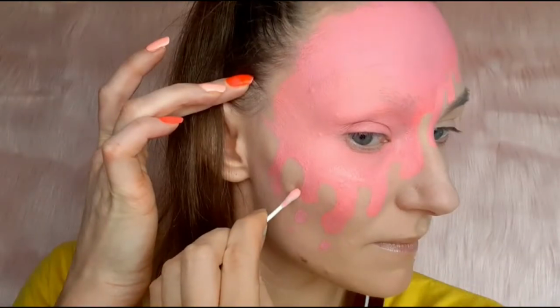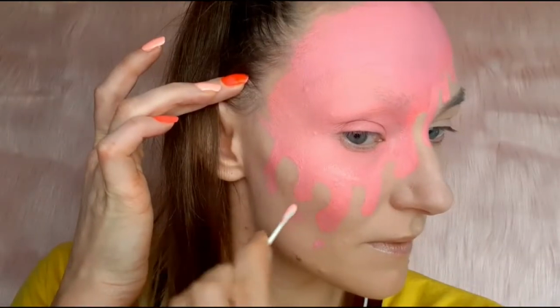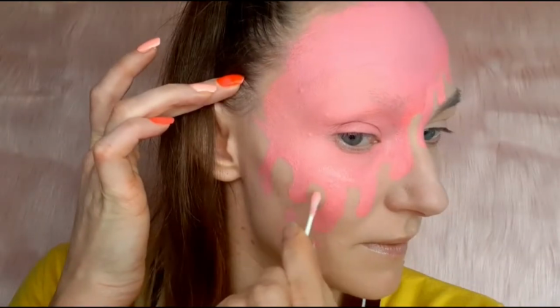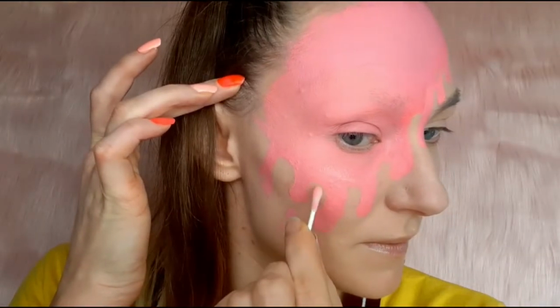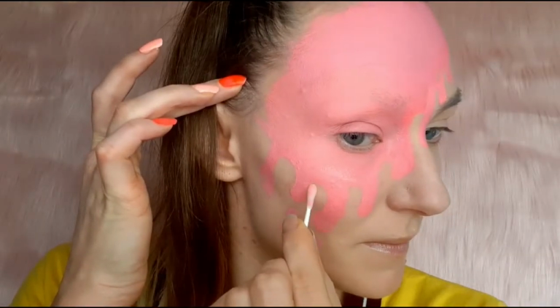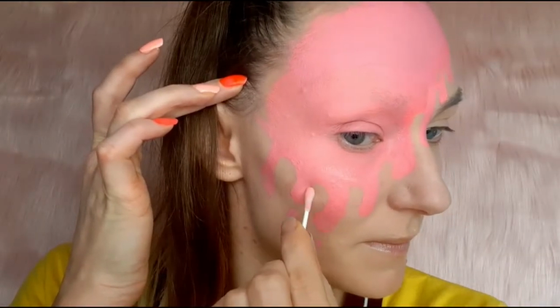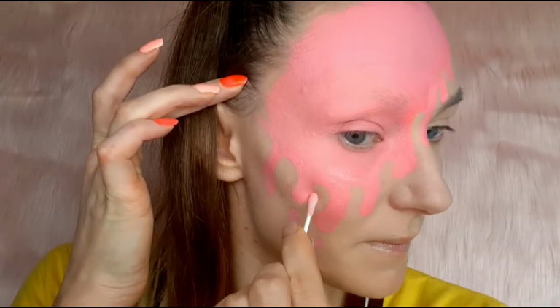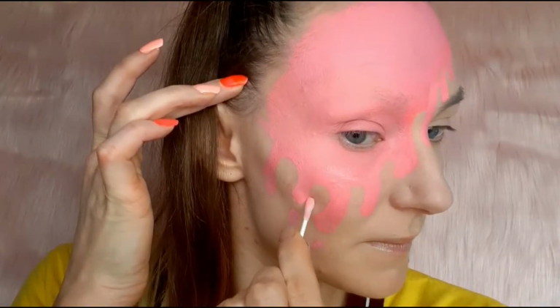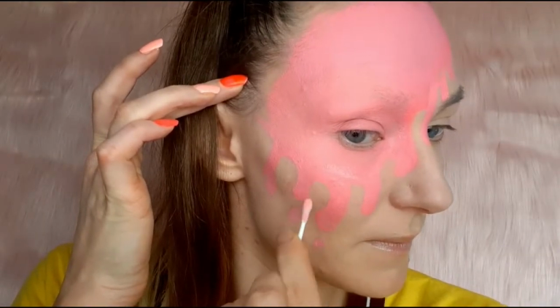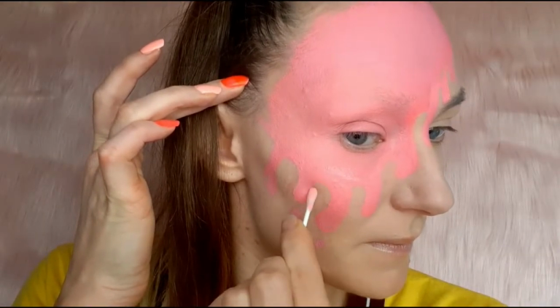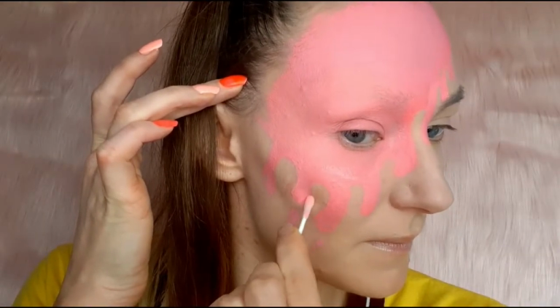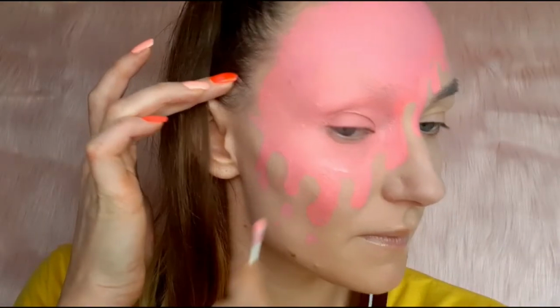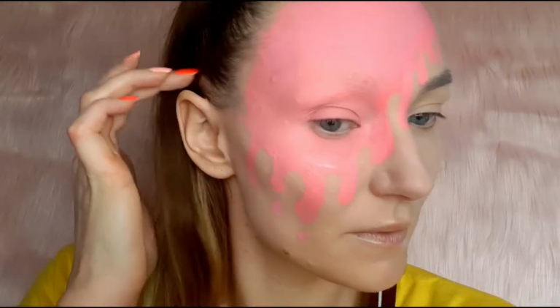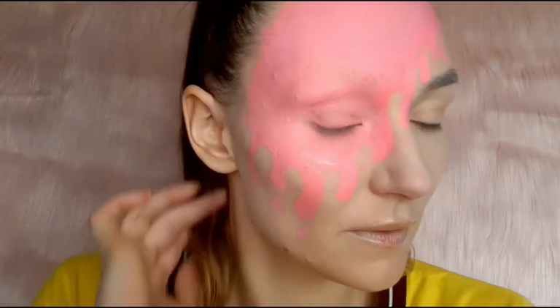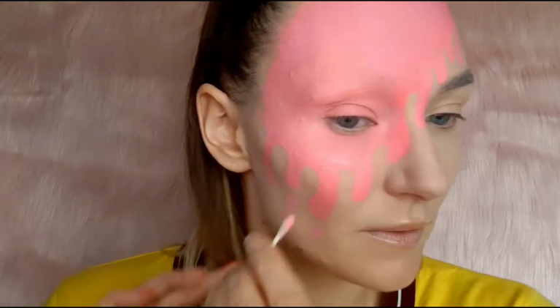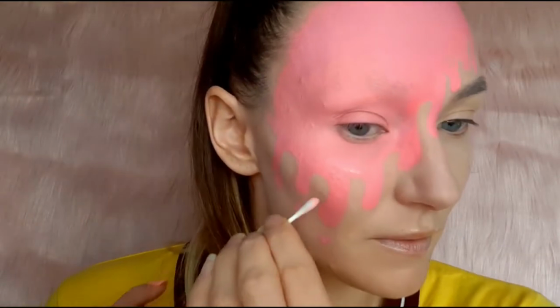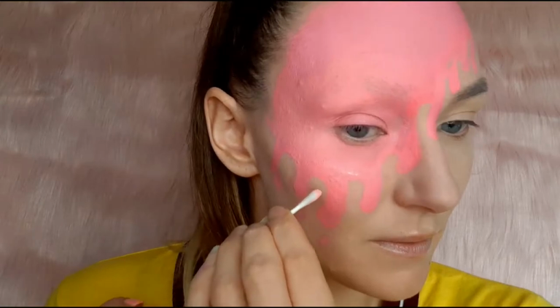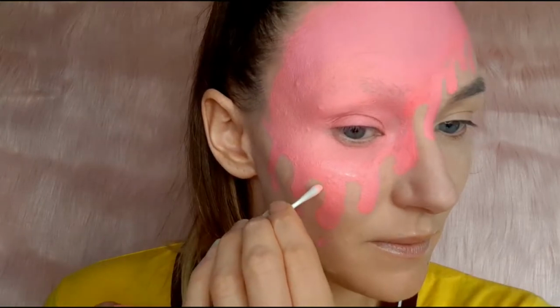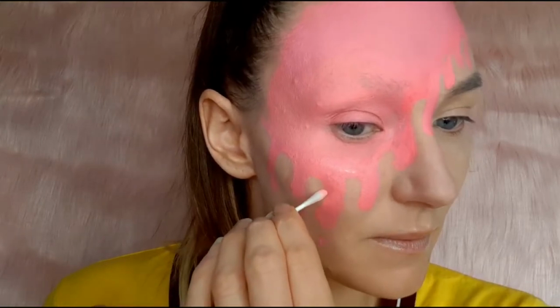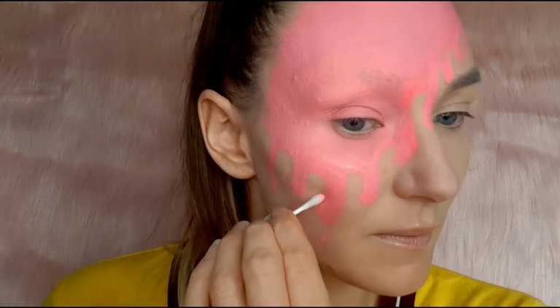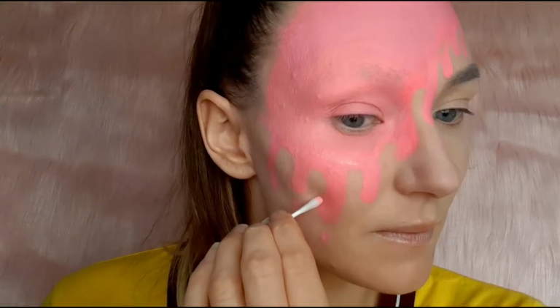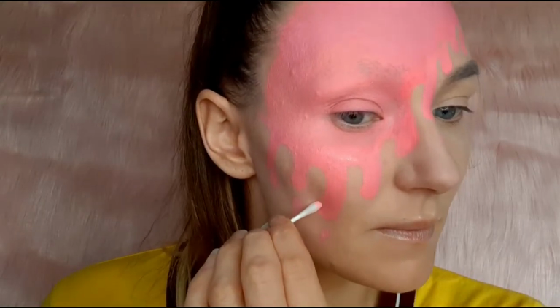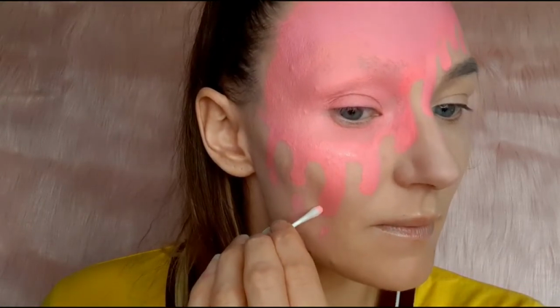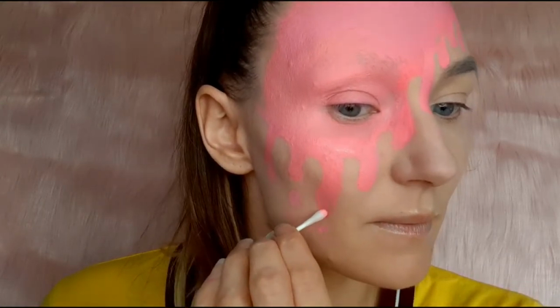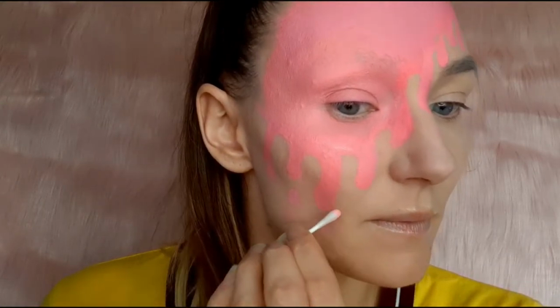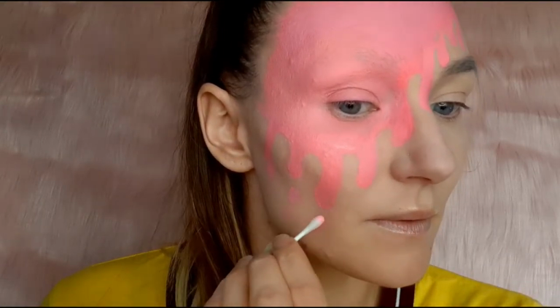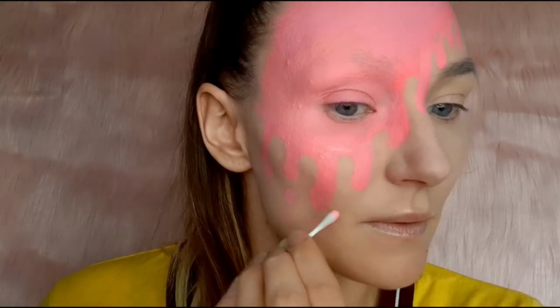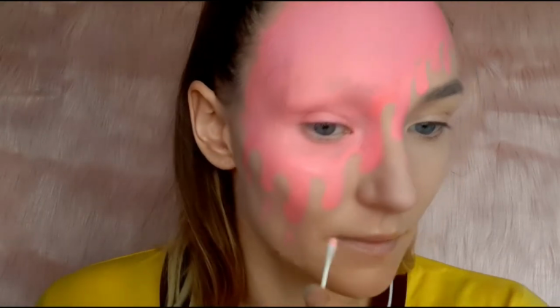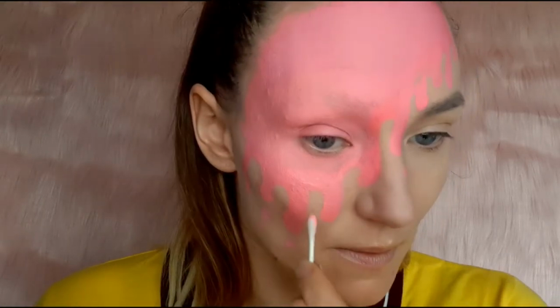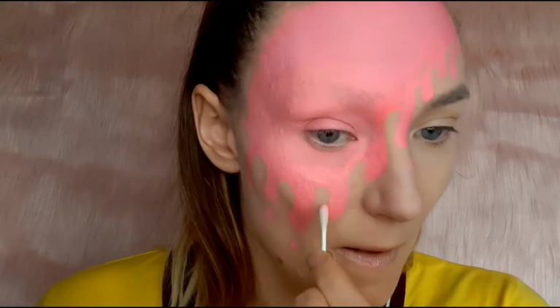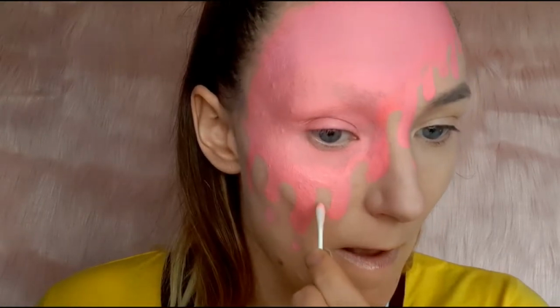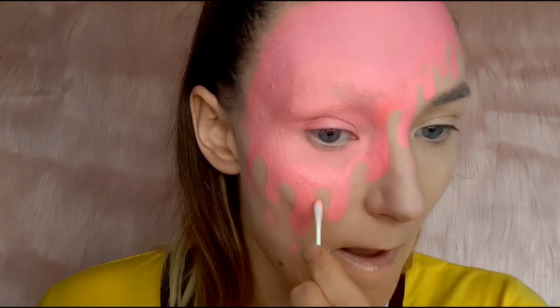To clean the edges I used a cotton bud, and then using a round brush I applied a liquid concealer between the dribbles.